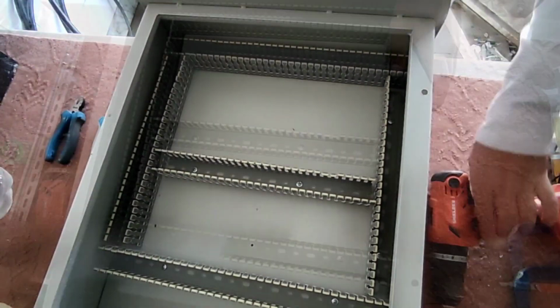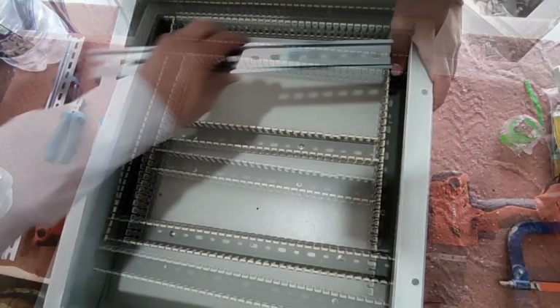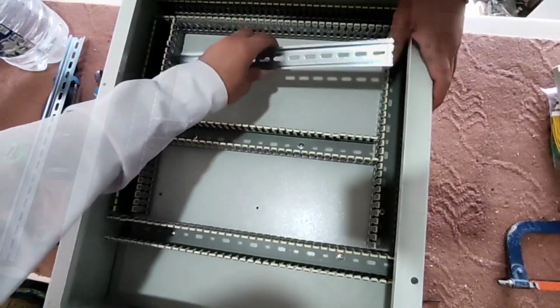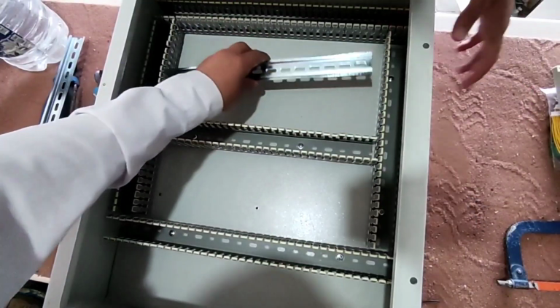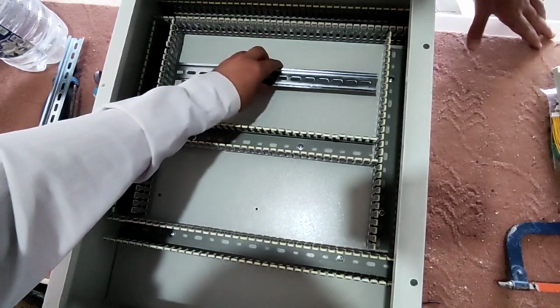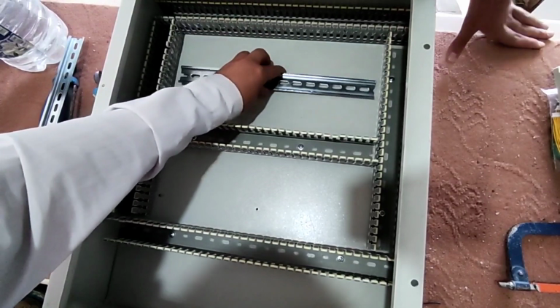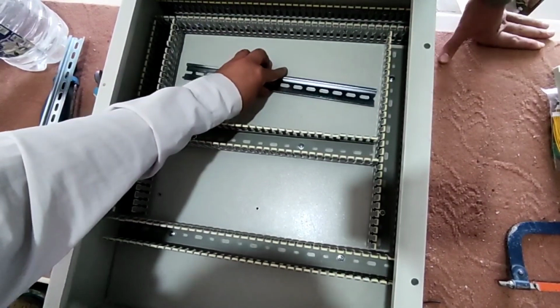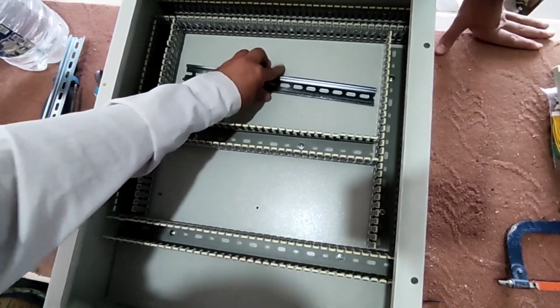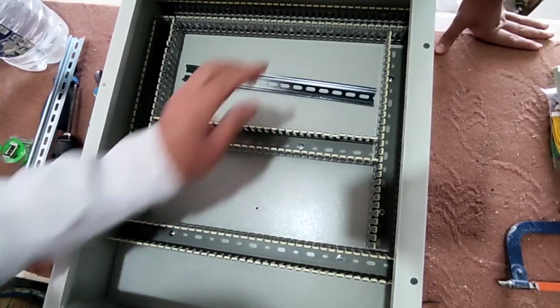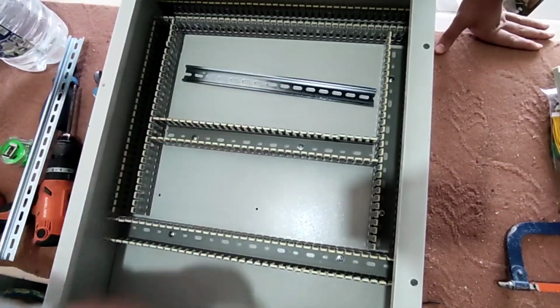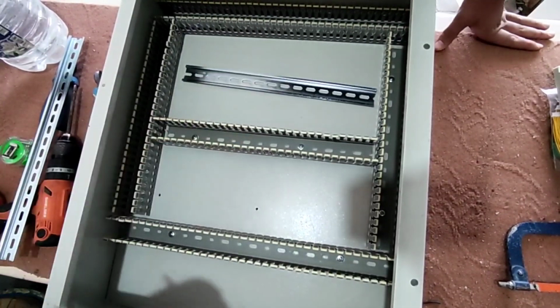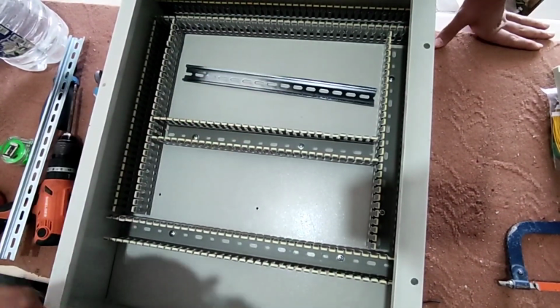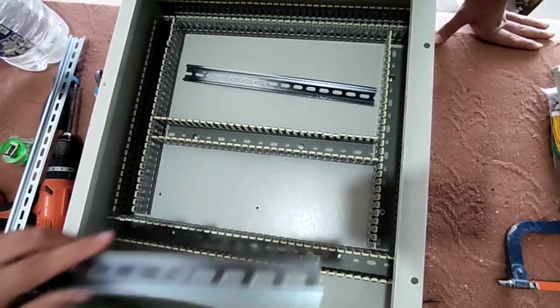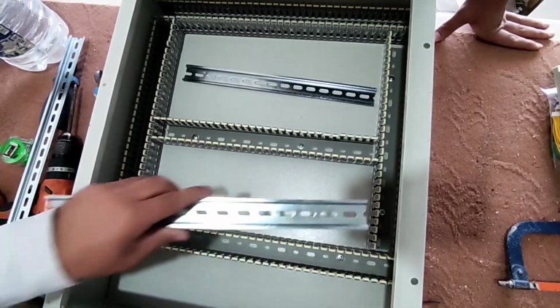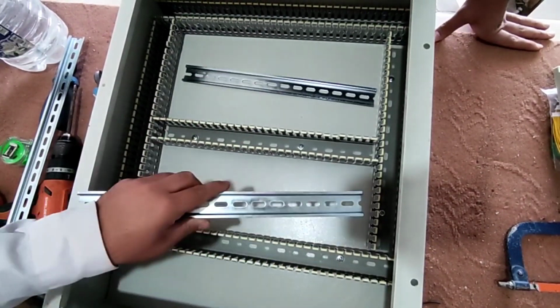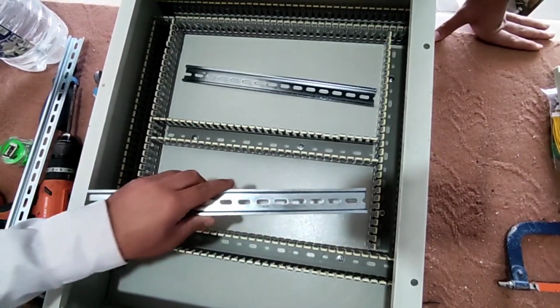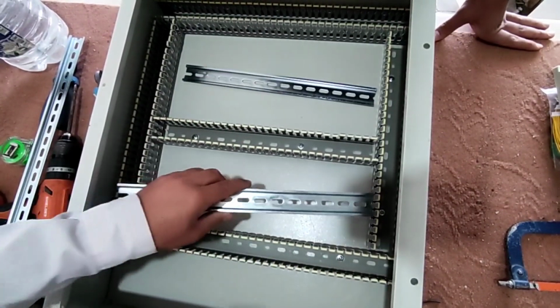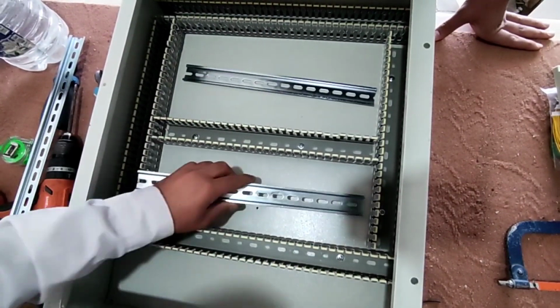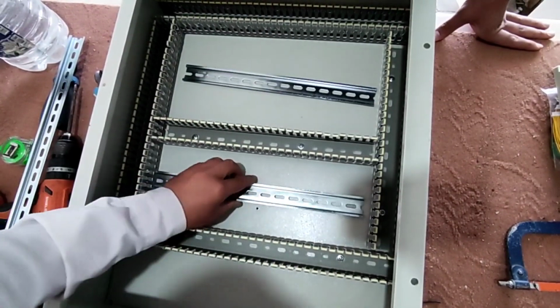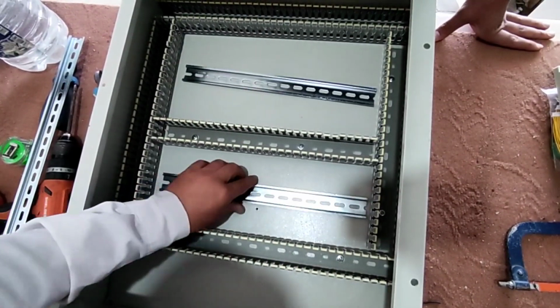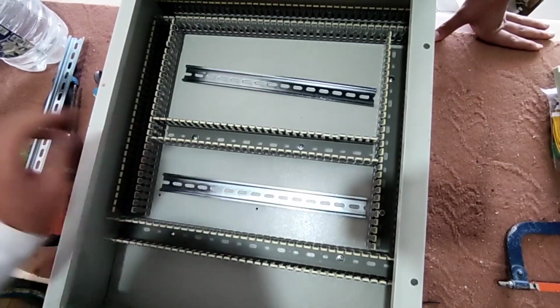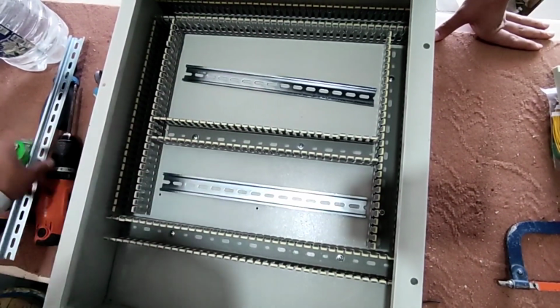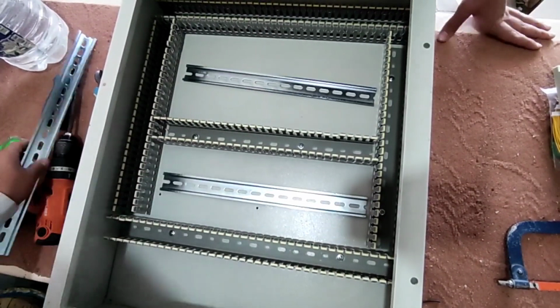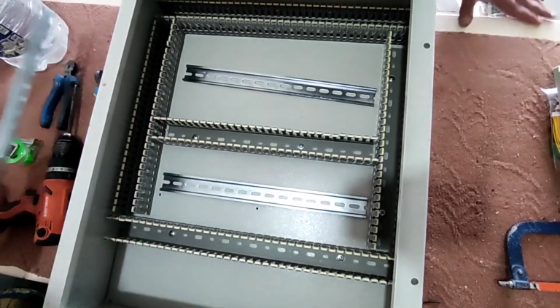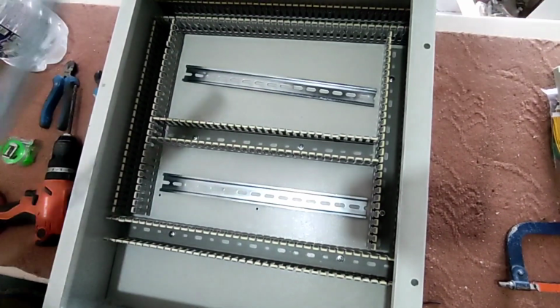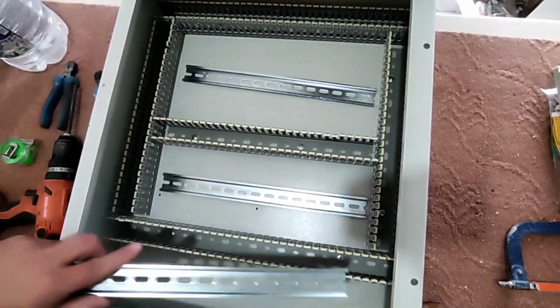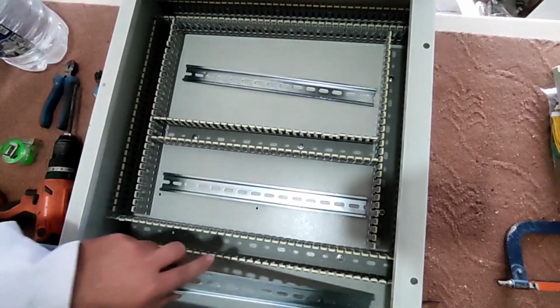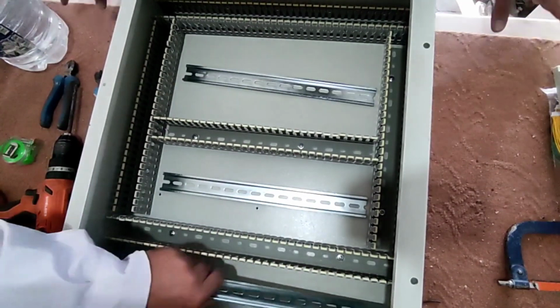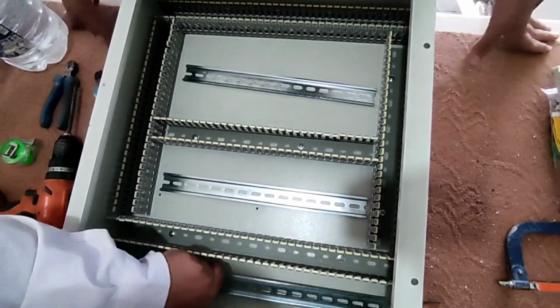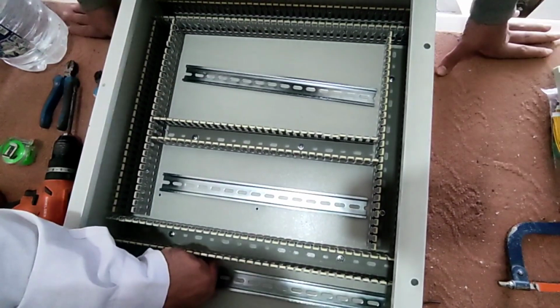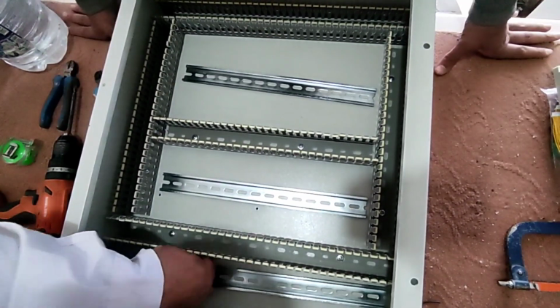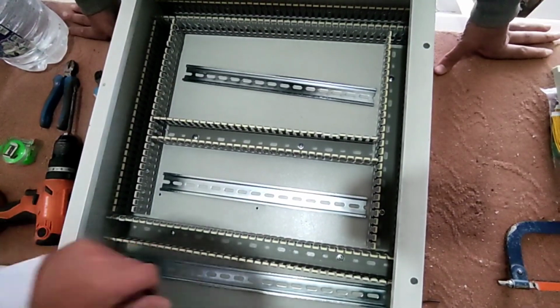At this stage I will install the rails so that we can place the equipment on them.